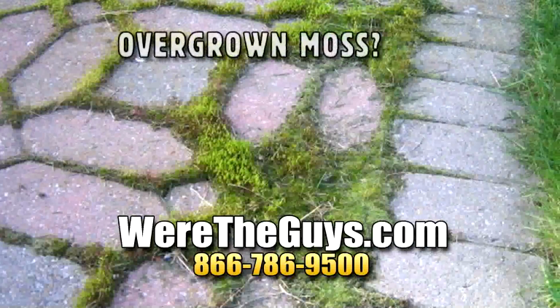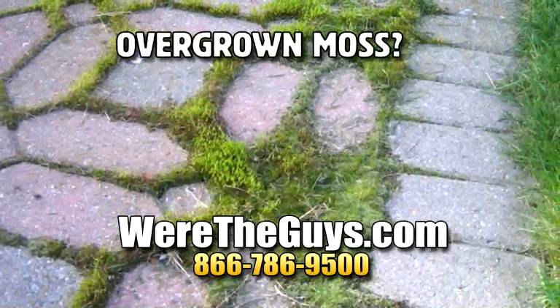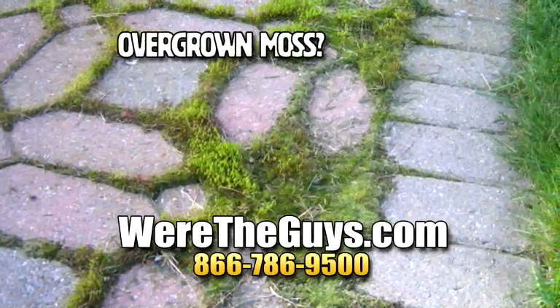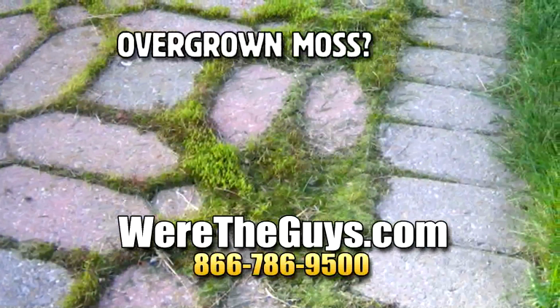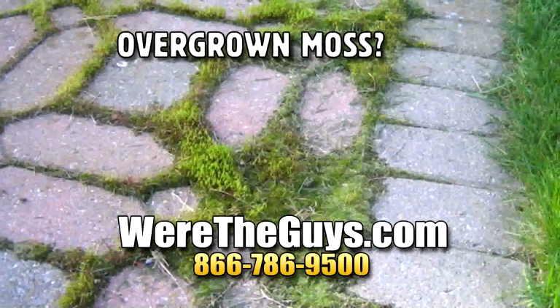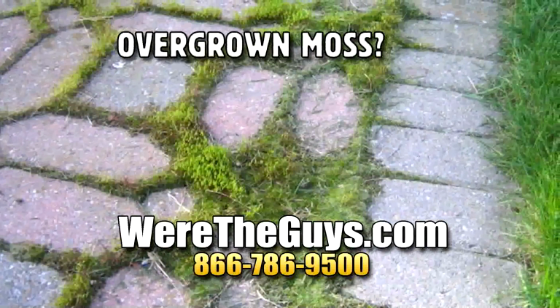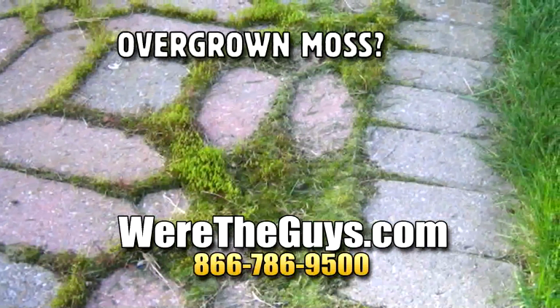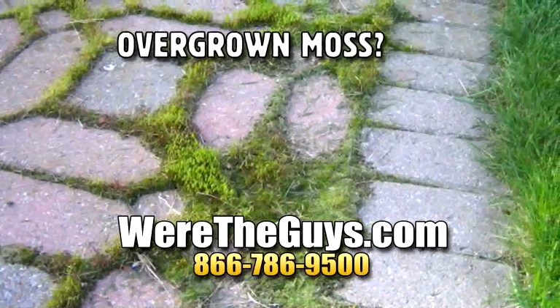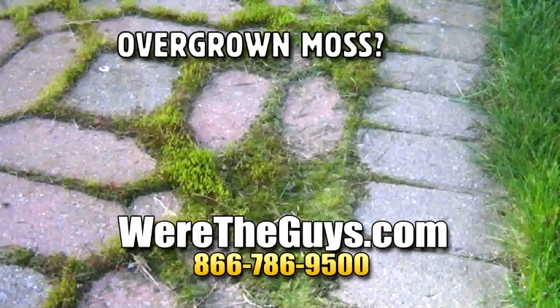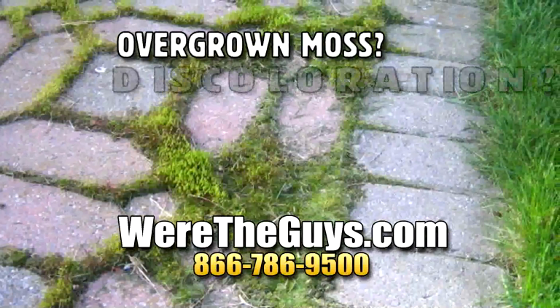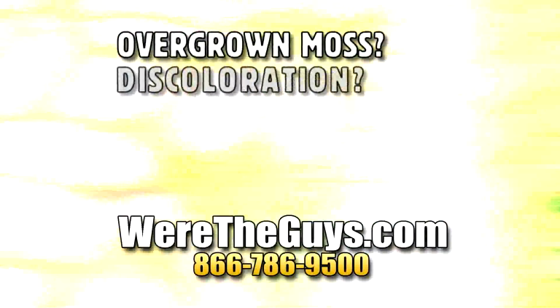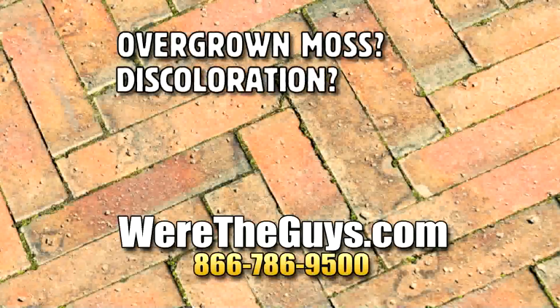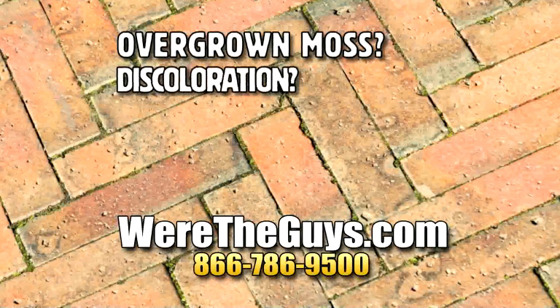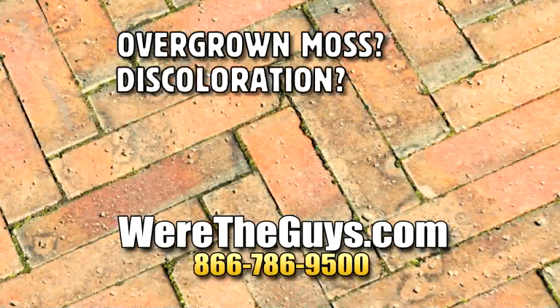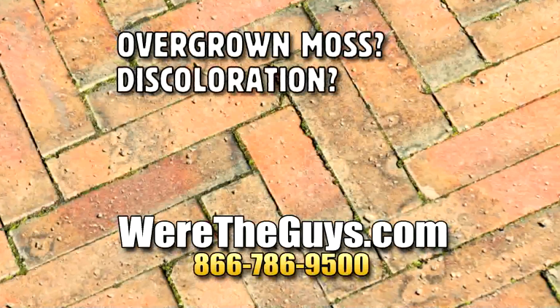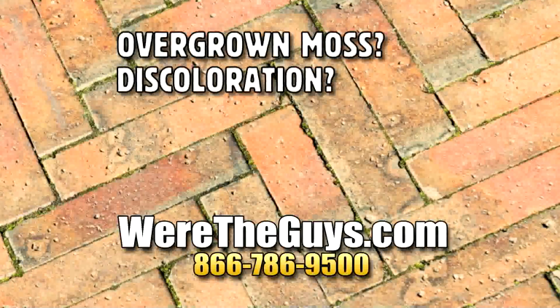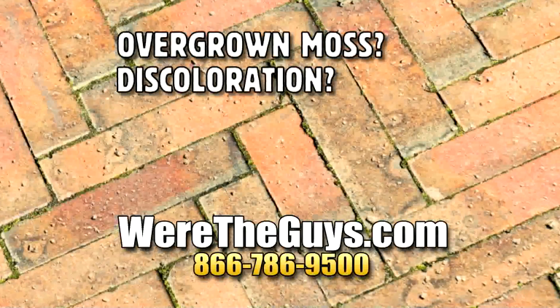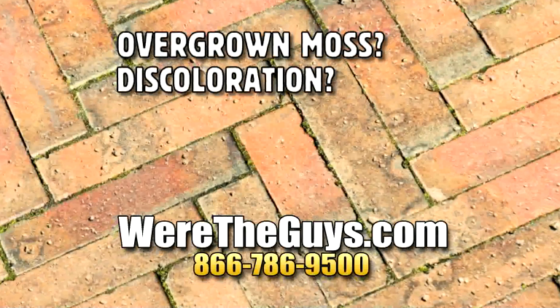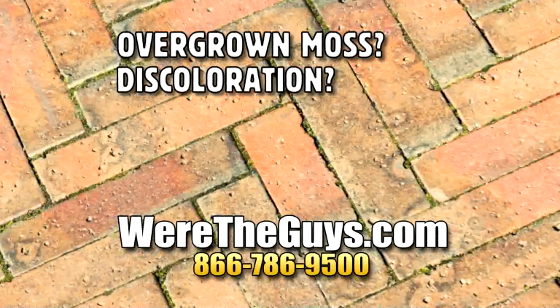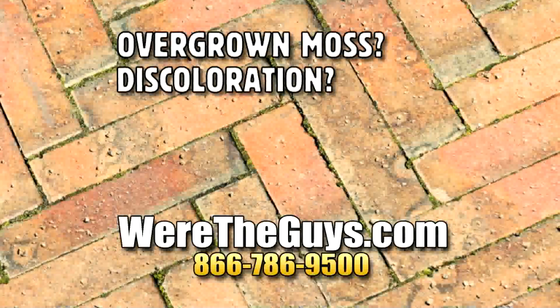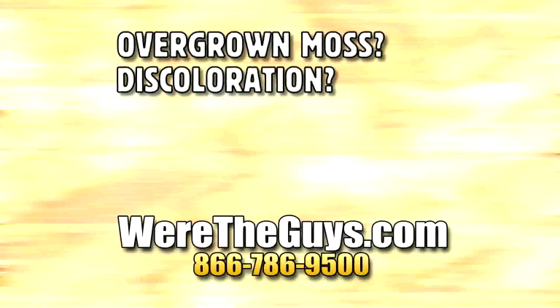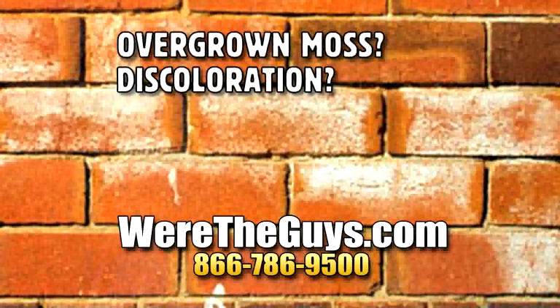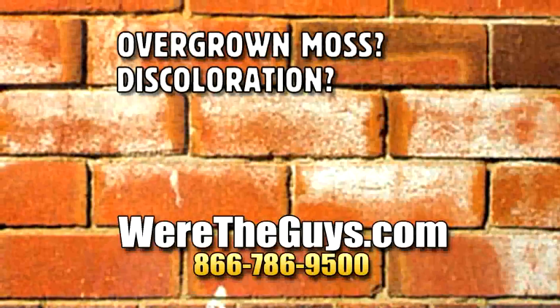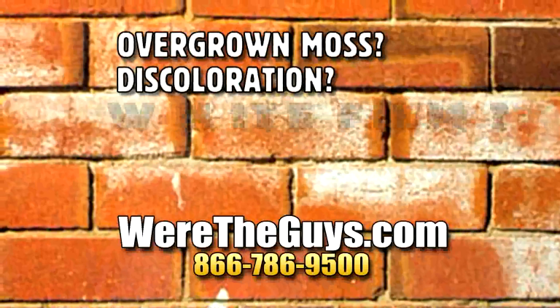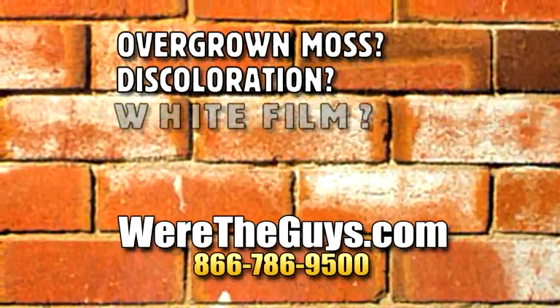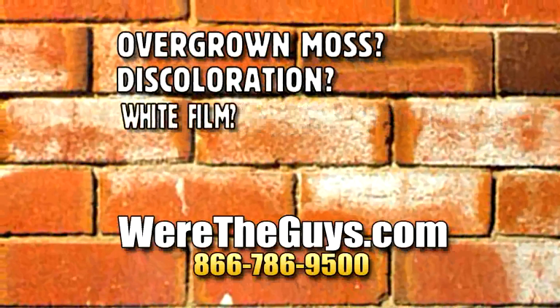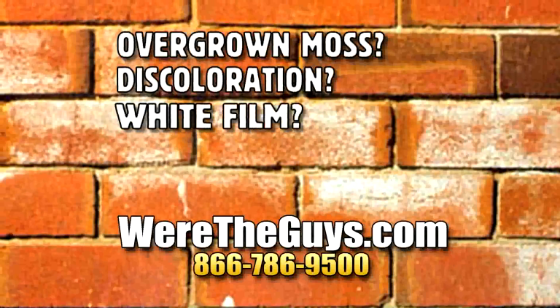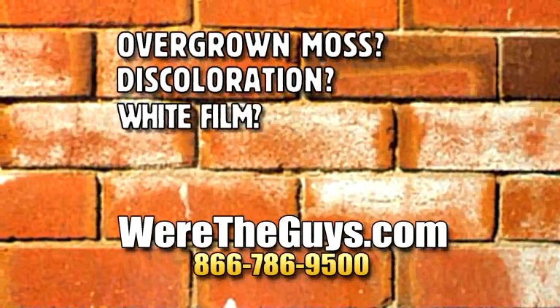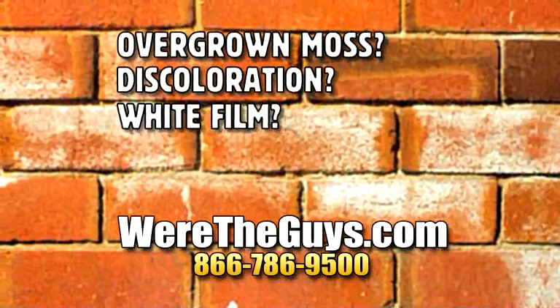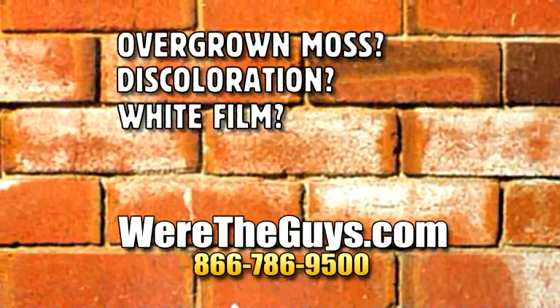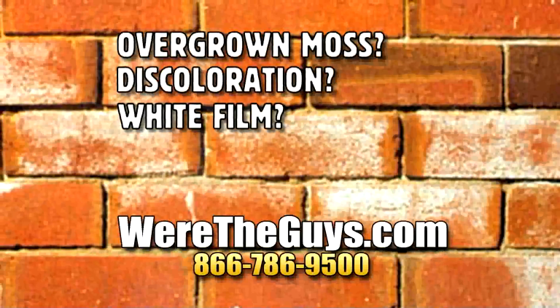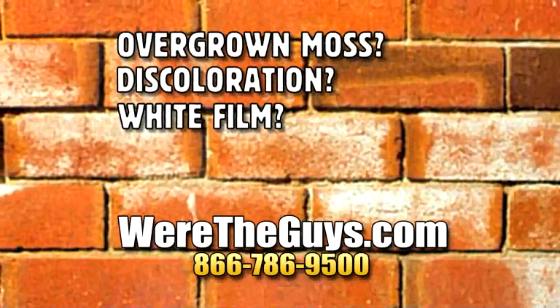Overgrown moss? We're the guys. Discoloration? We're the guys. White film? That's right, we're the guys.